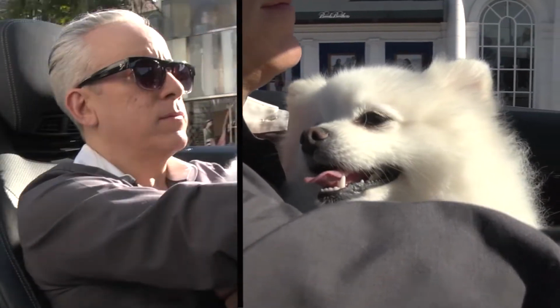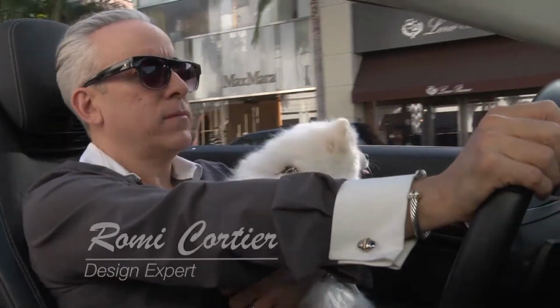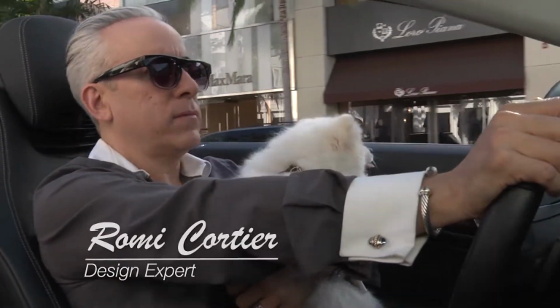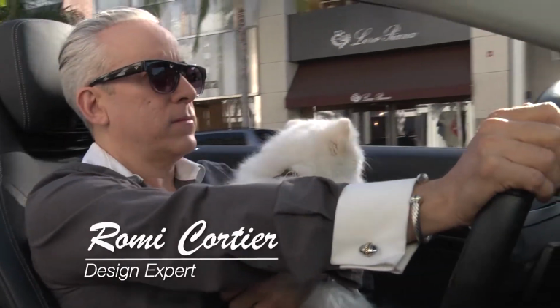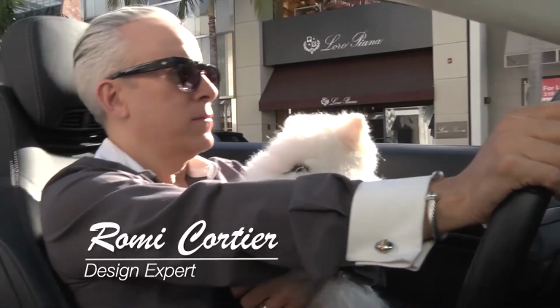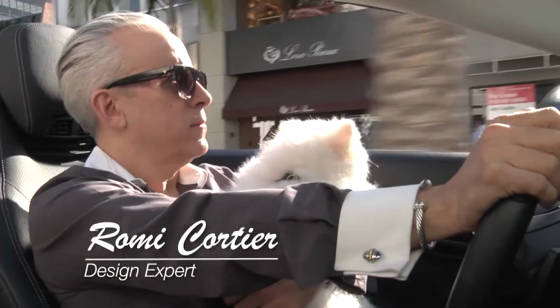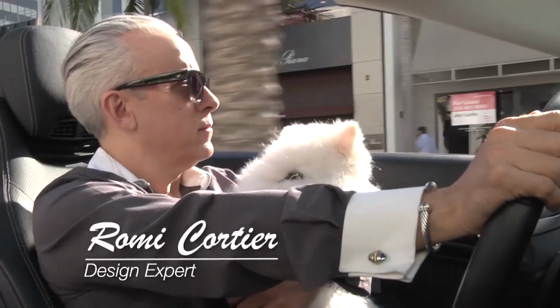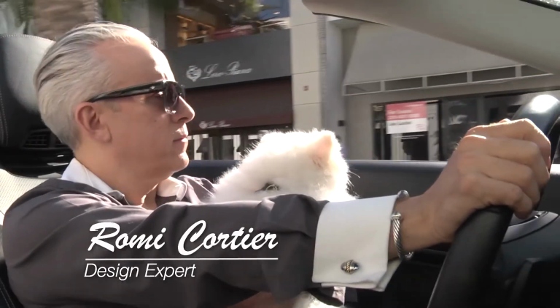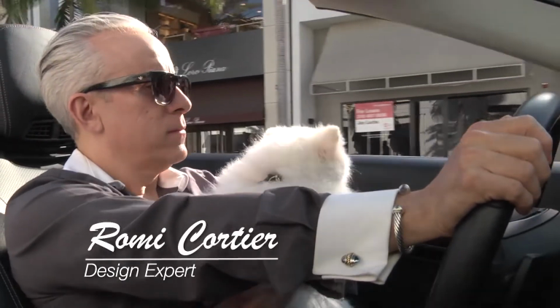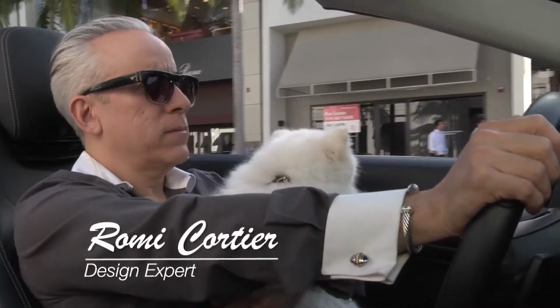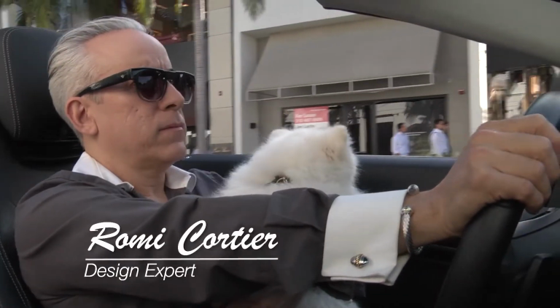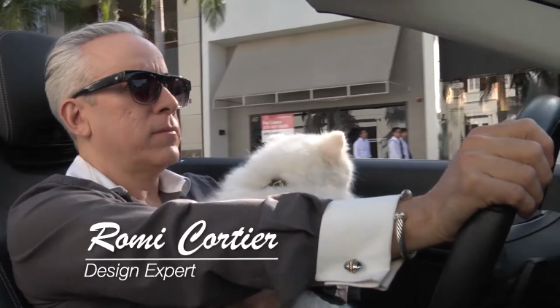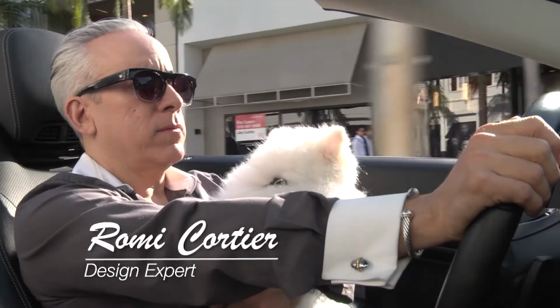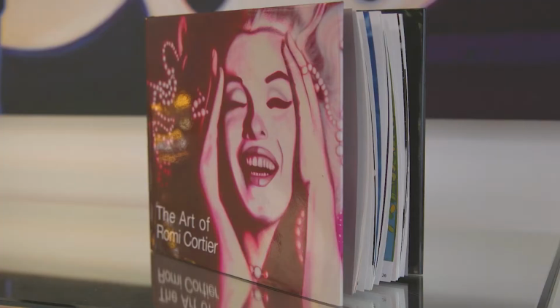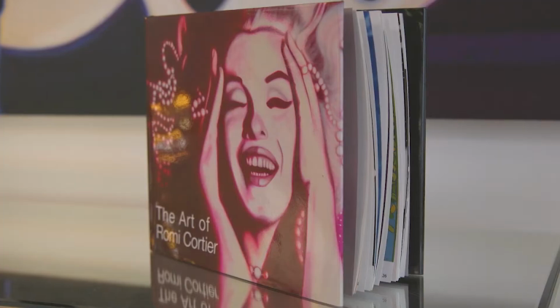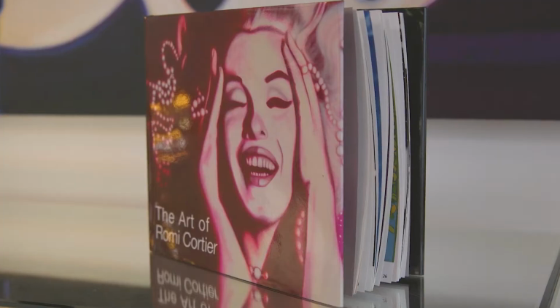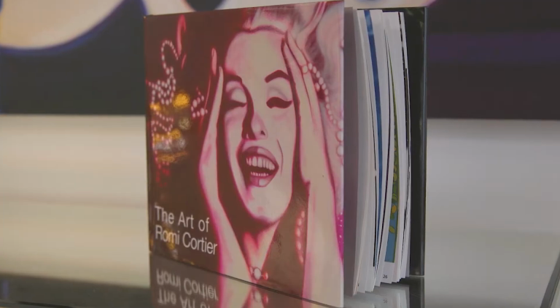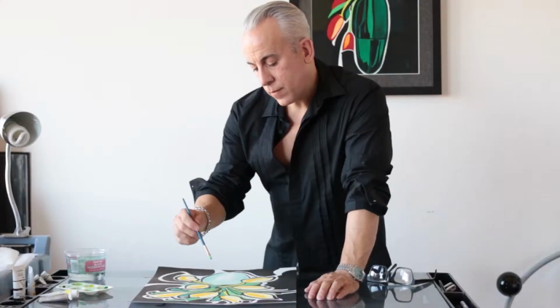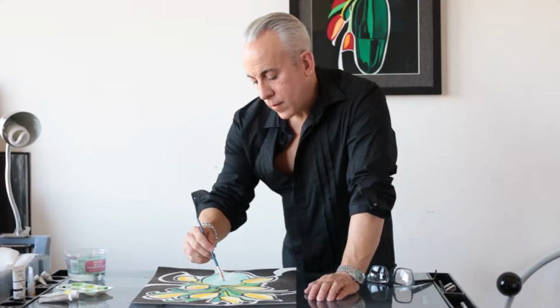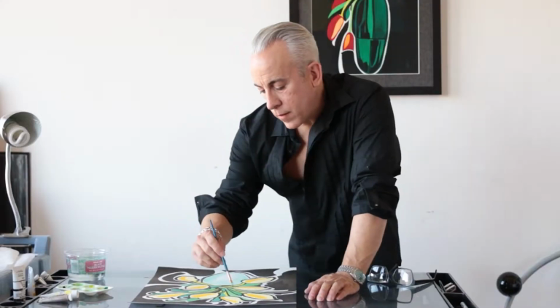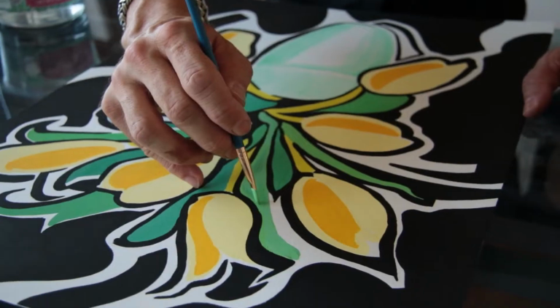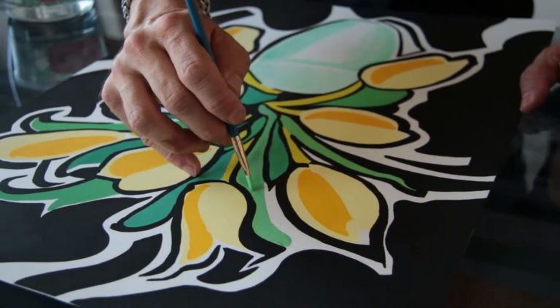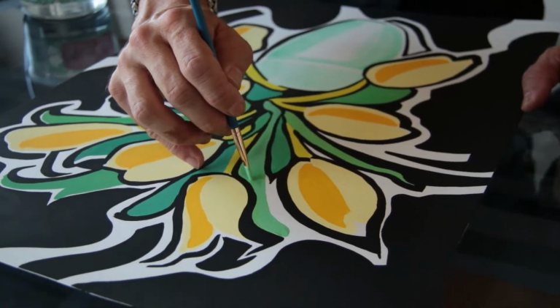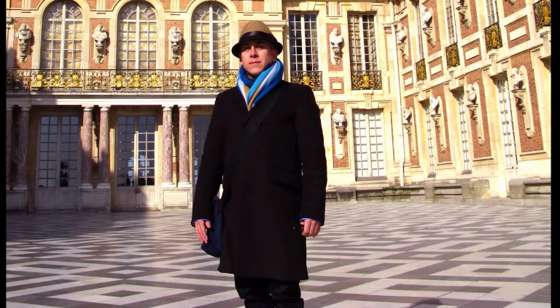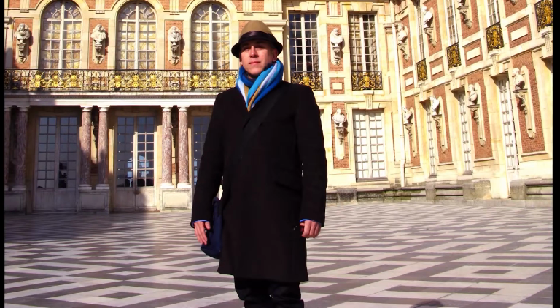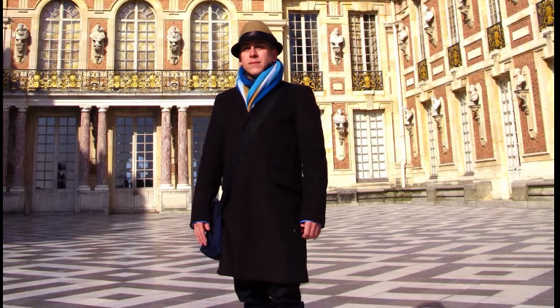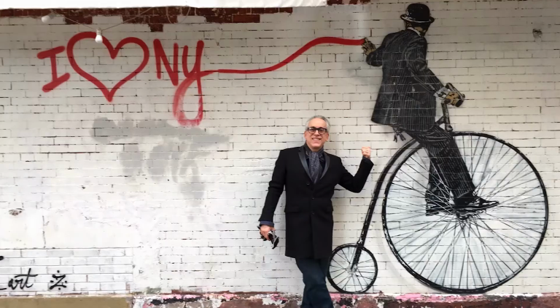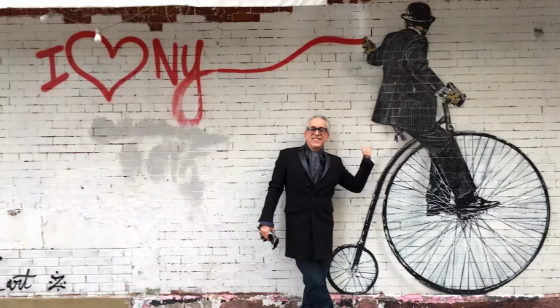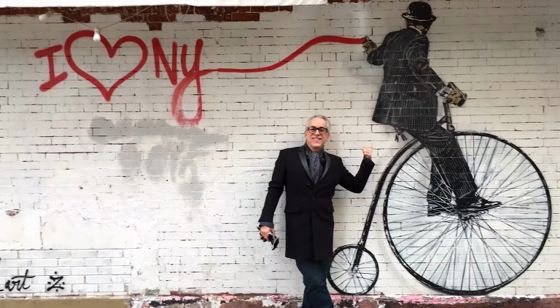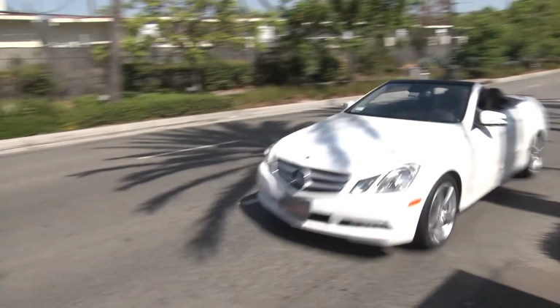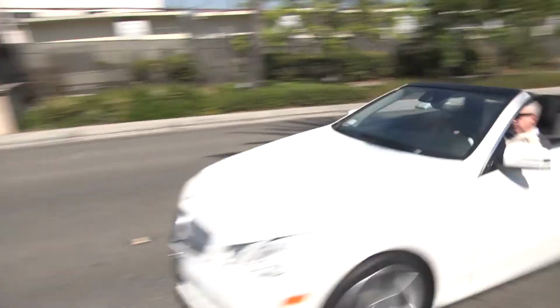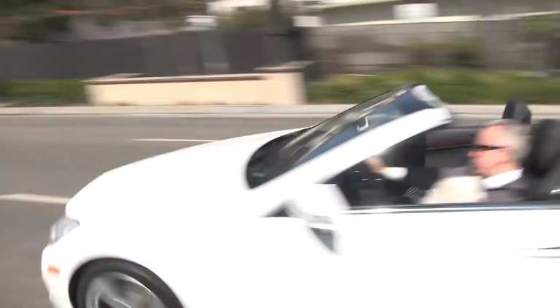I'm Romy Cordier, artist, author, and design expert, taking you on a journey through the world of art, architecture, and interior design.